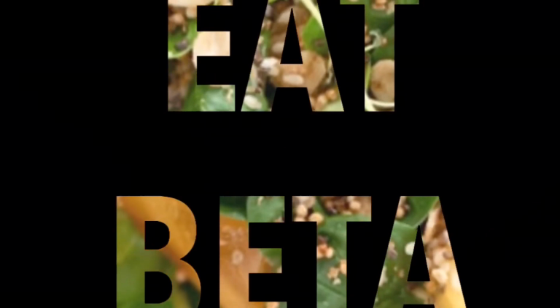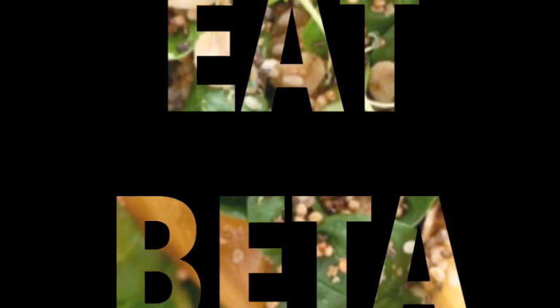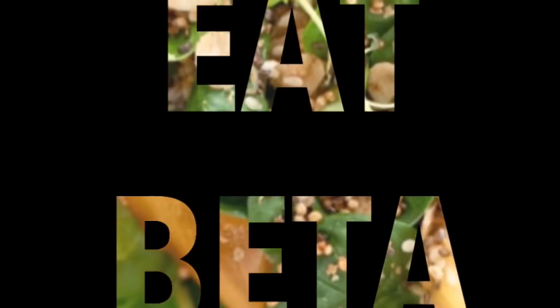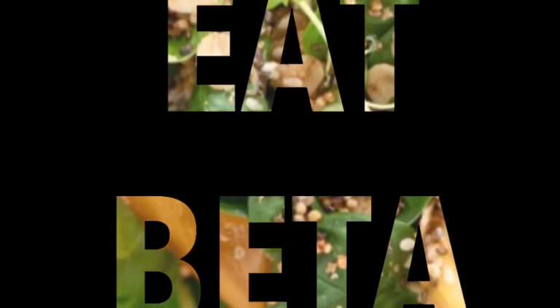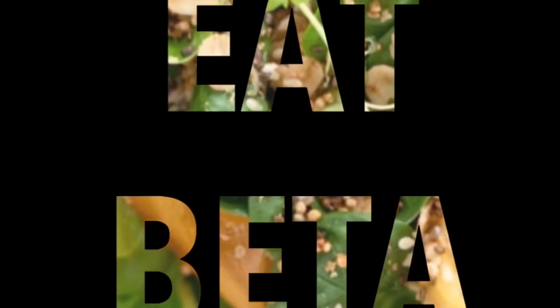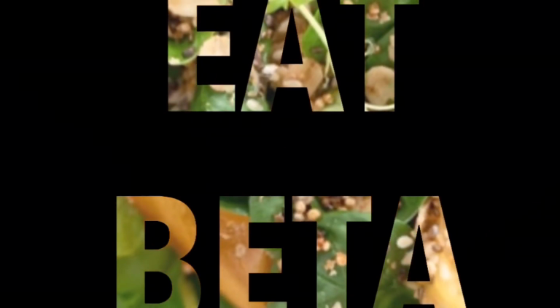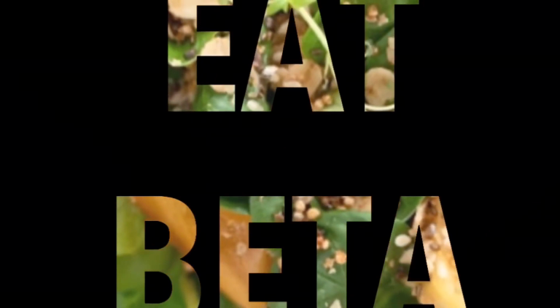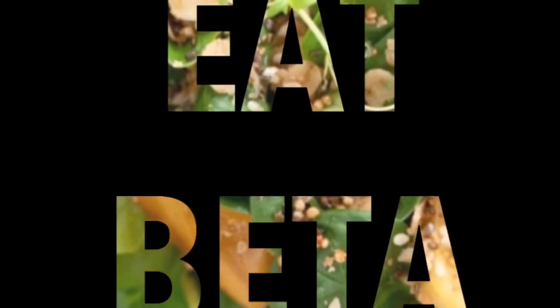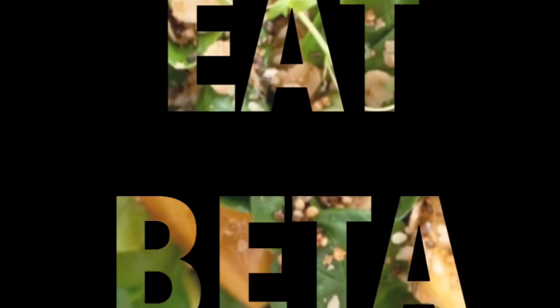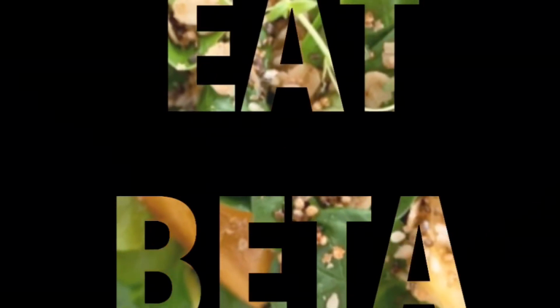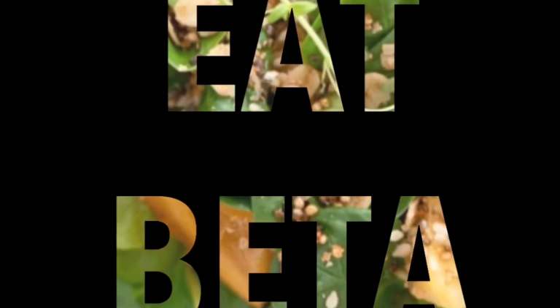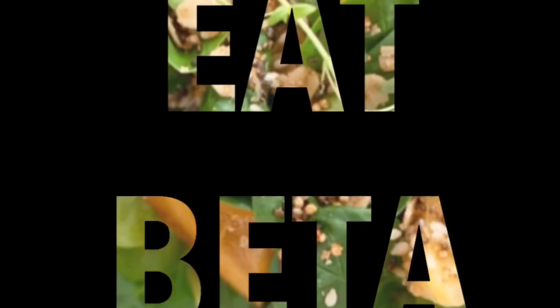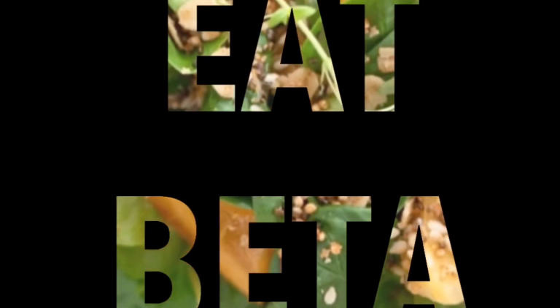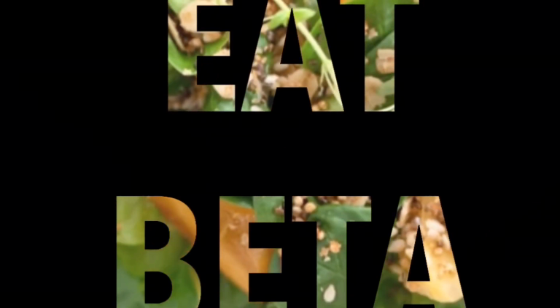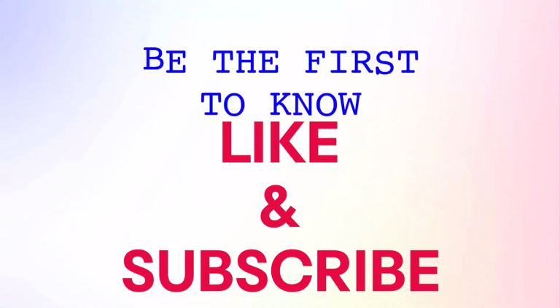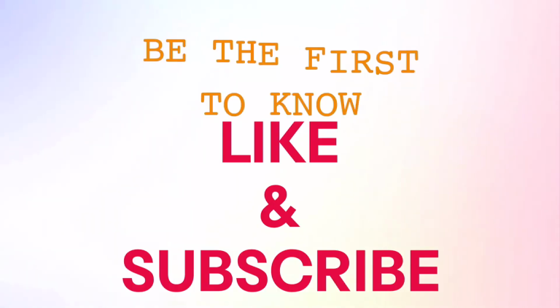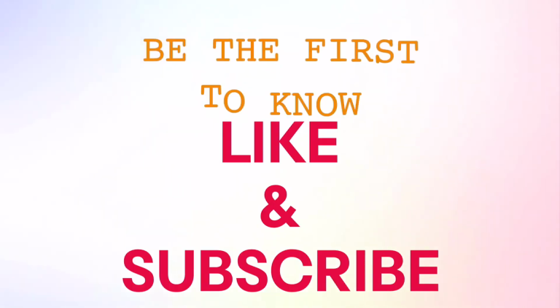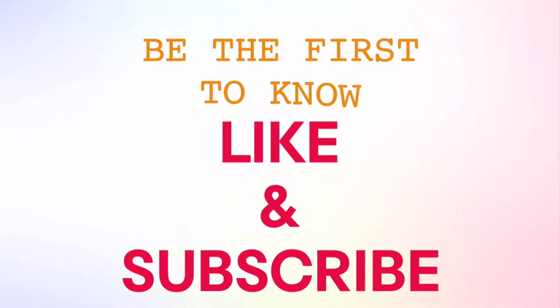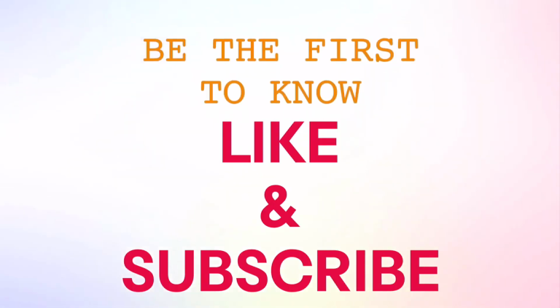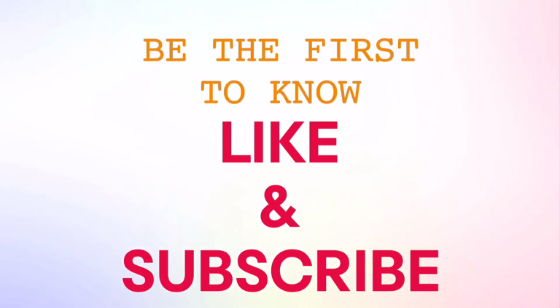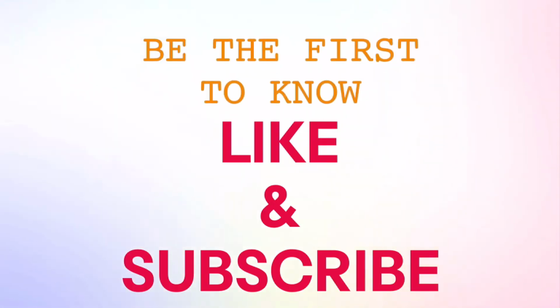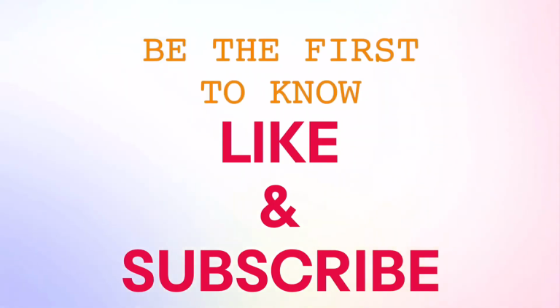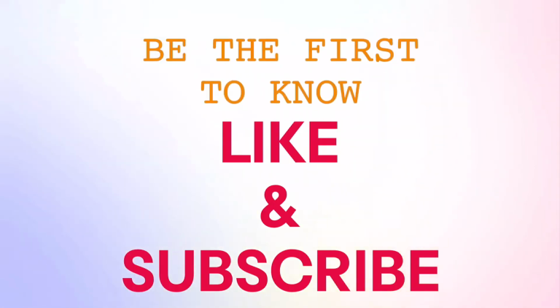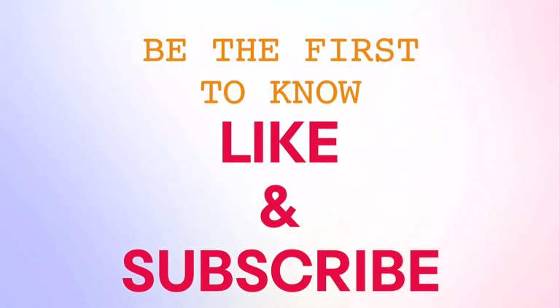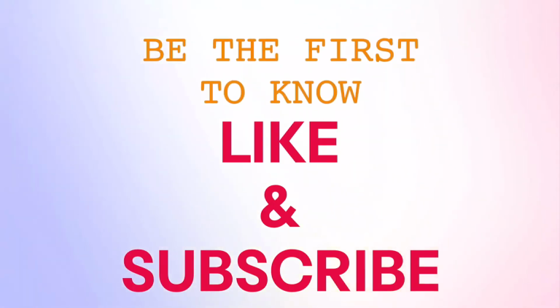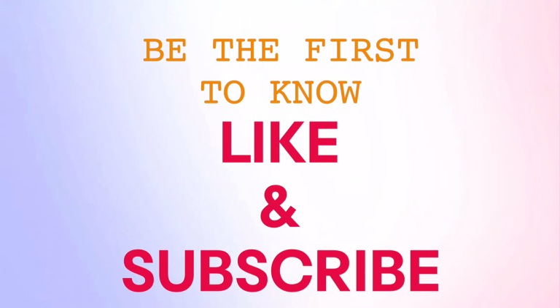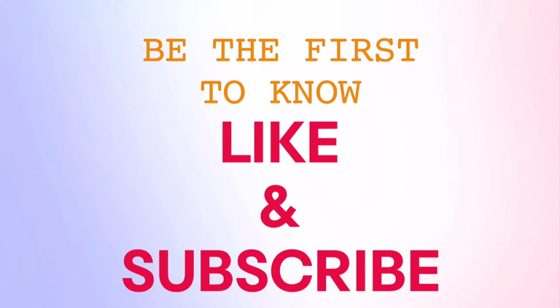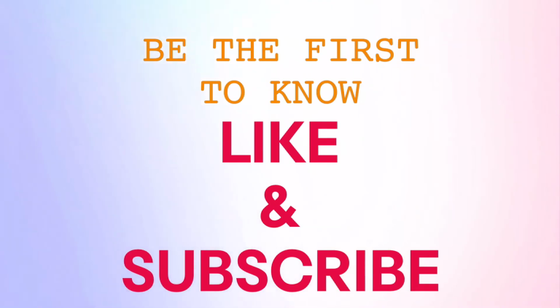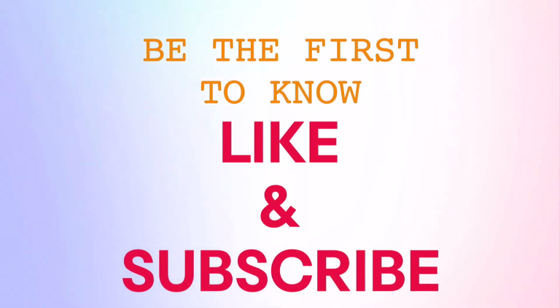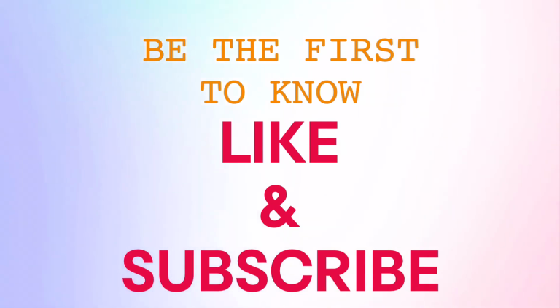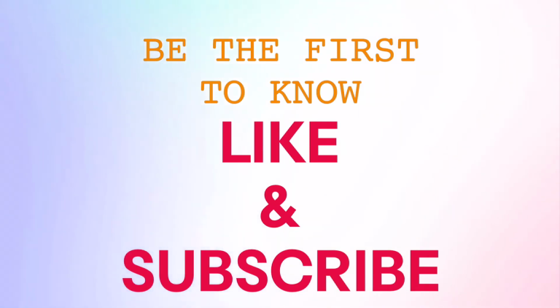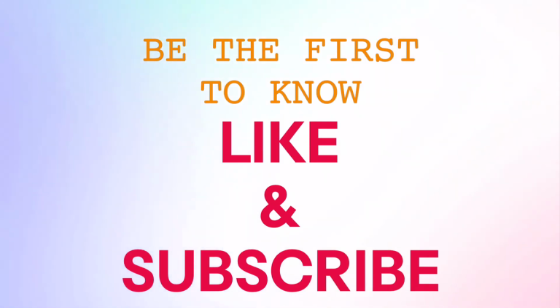Look out for more recipes in my next videos. God bless you.